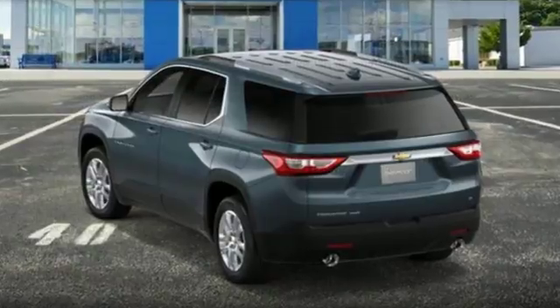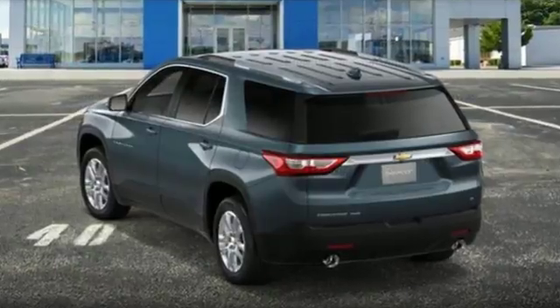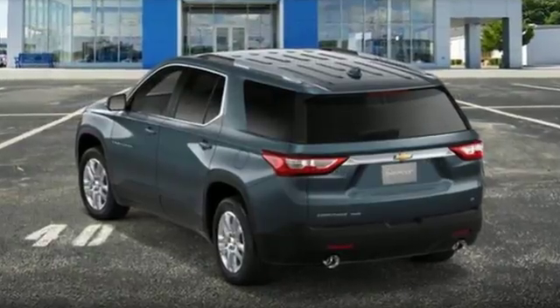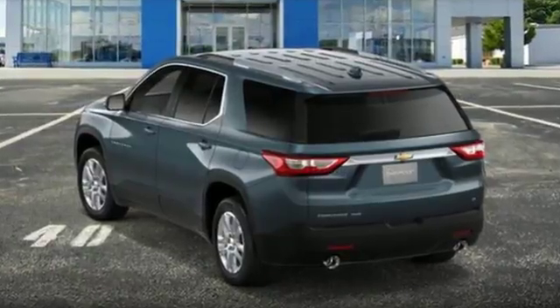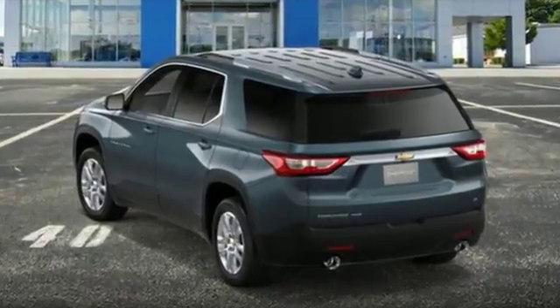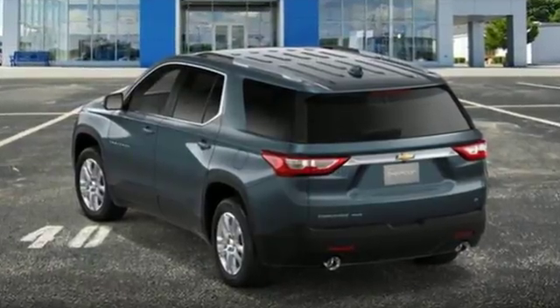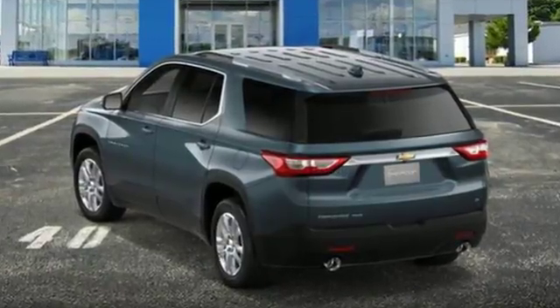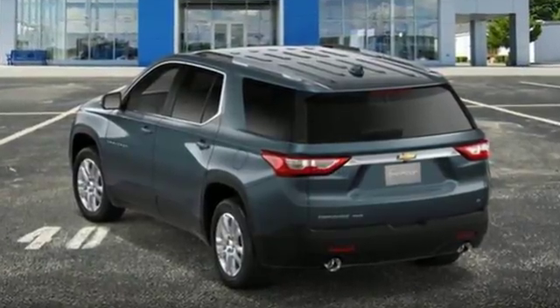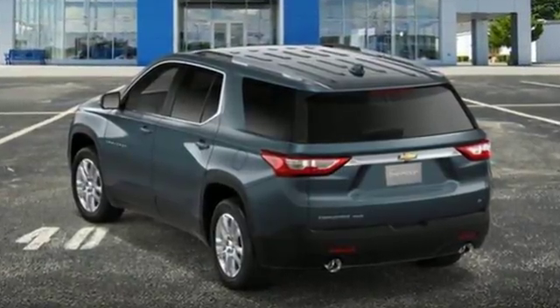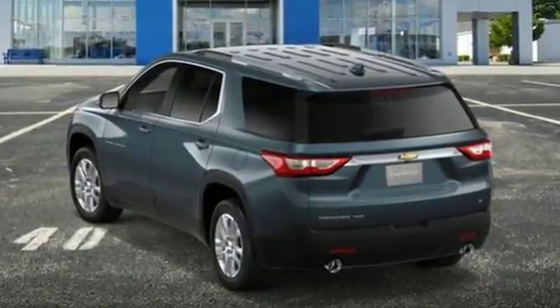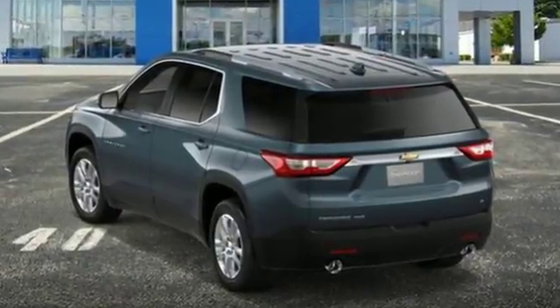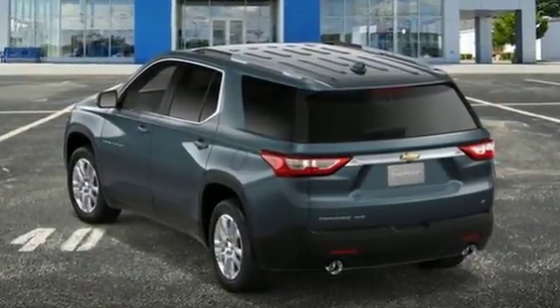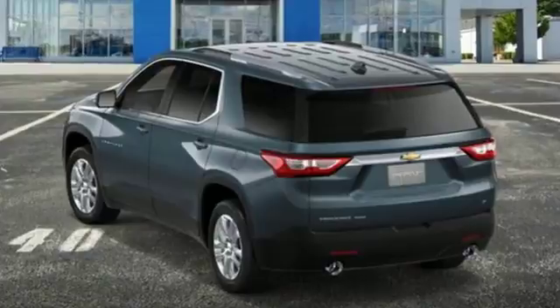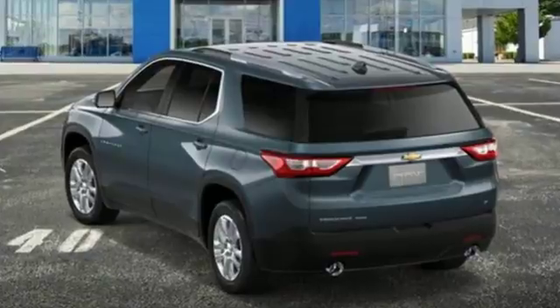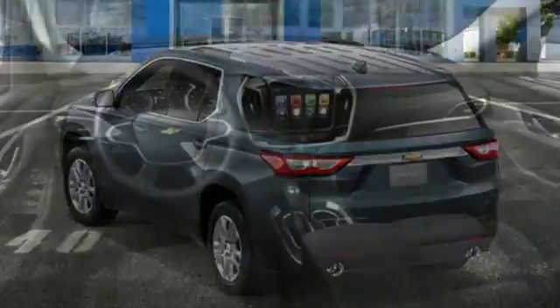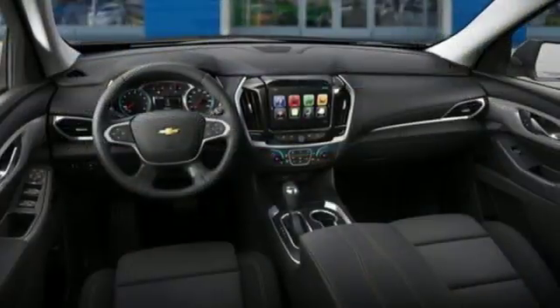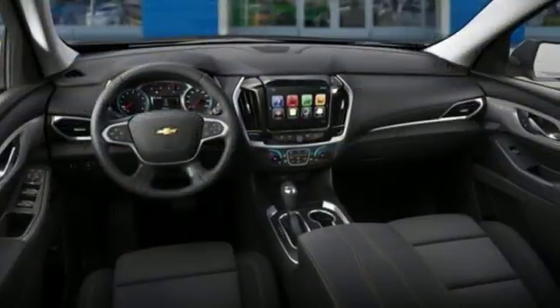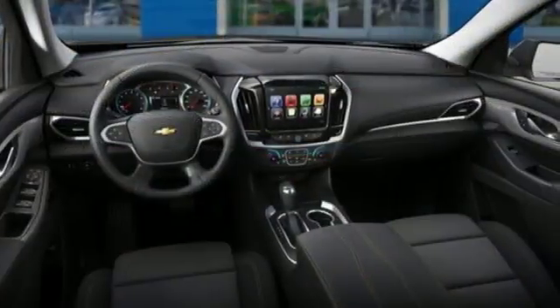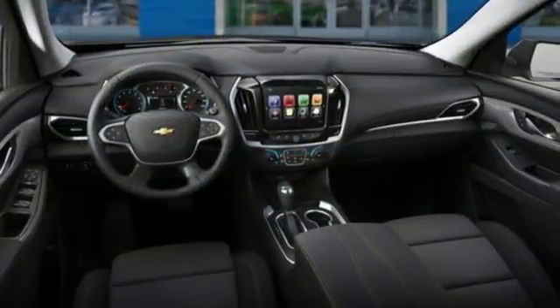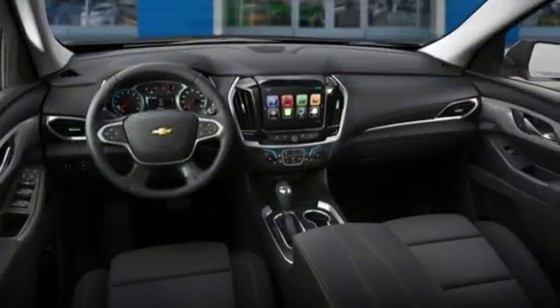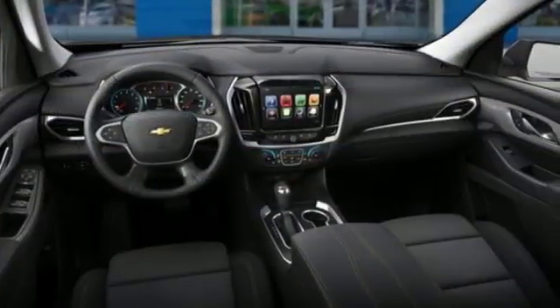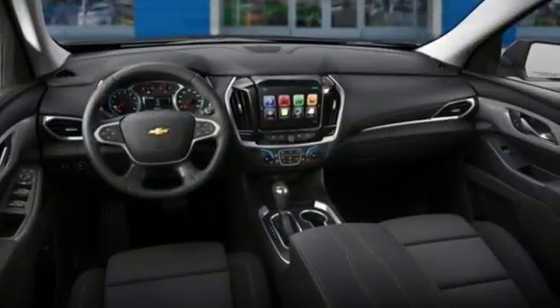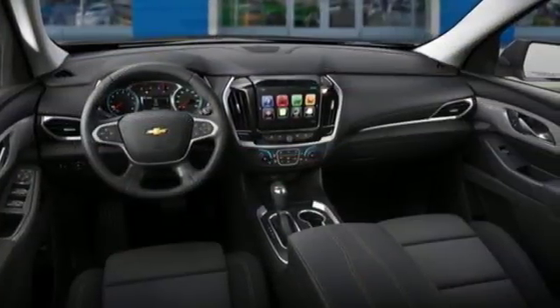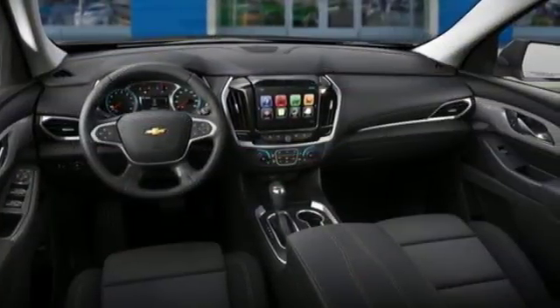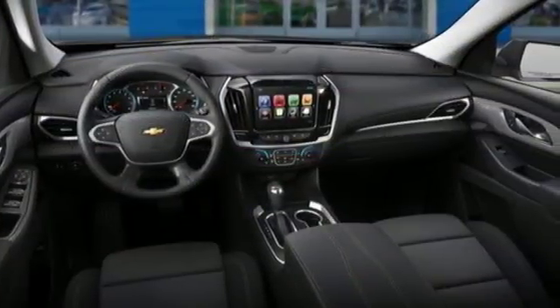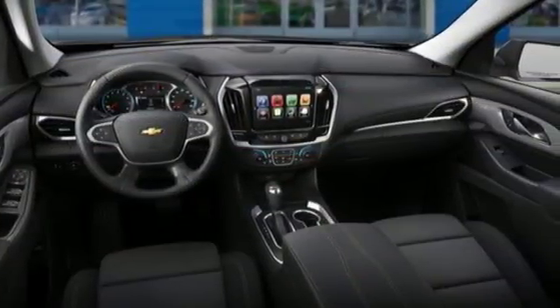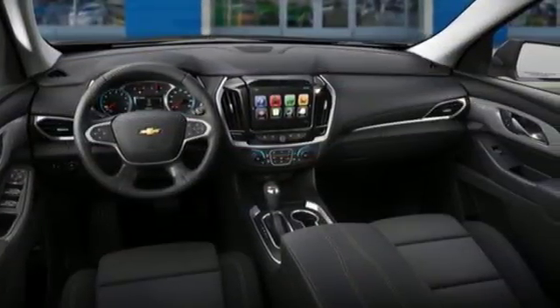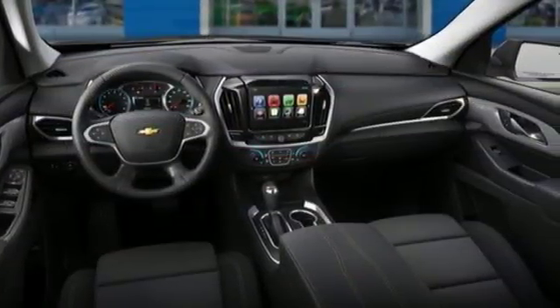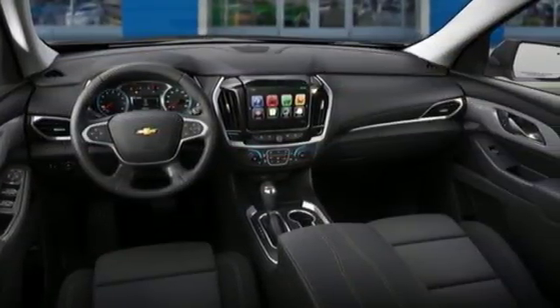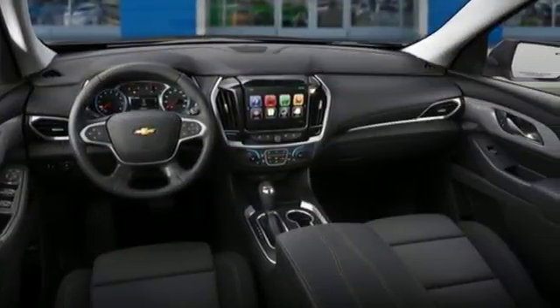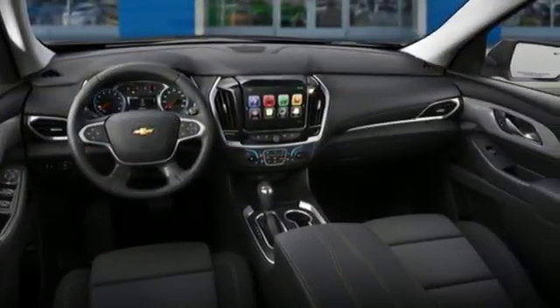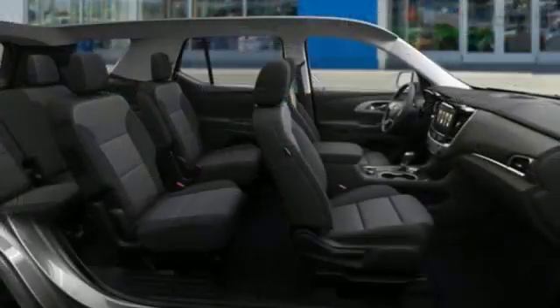StabiliTrak keeps you in control, and LED daytime running lights and high-intensity discharge headlights ensure visibility on every trip.